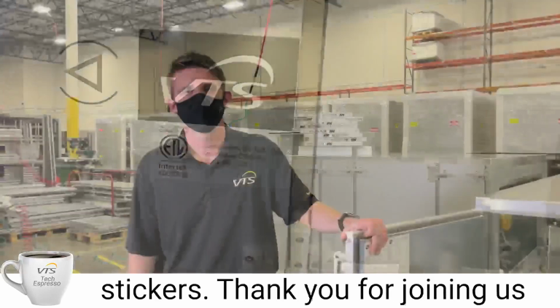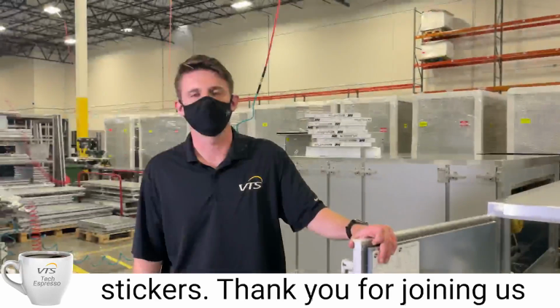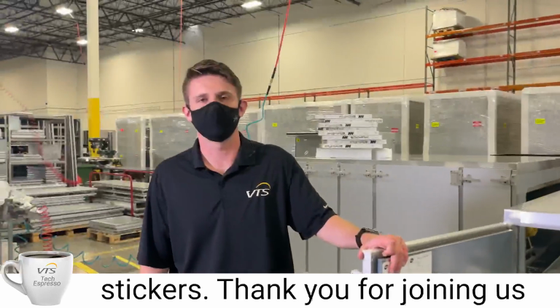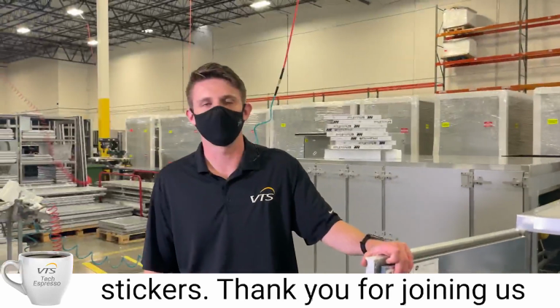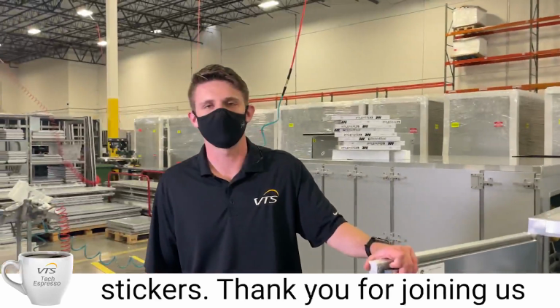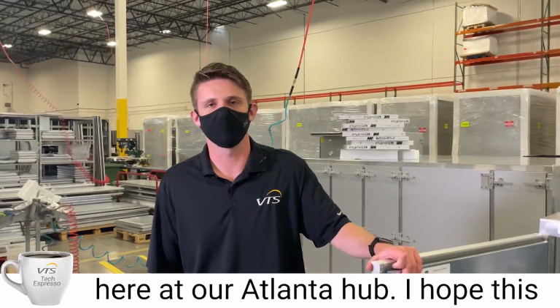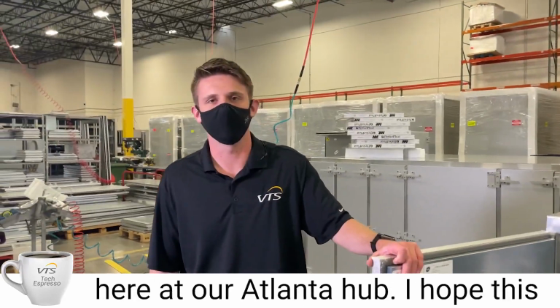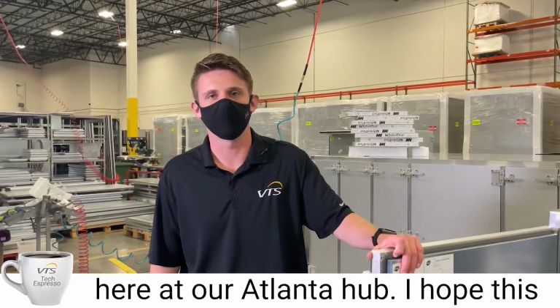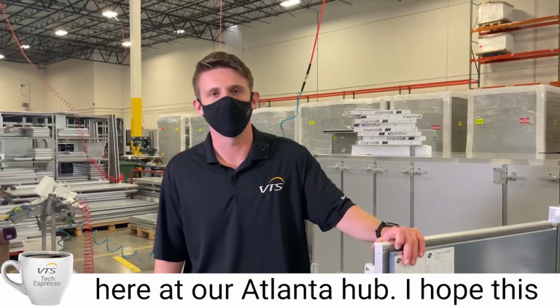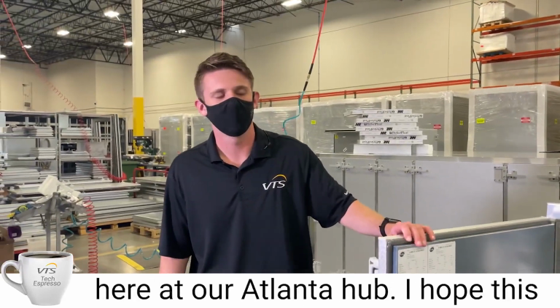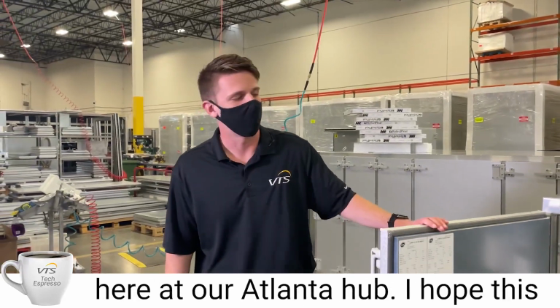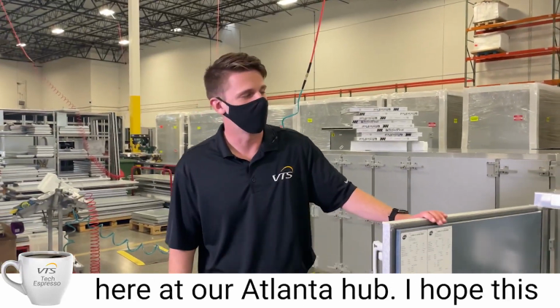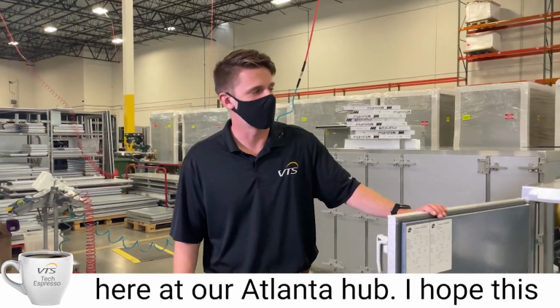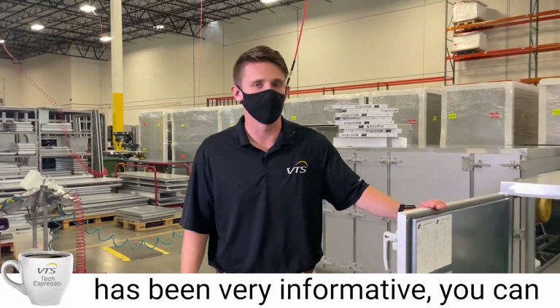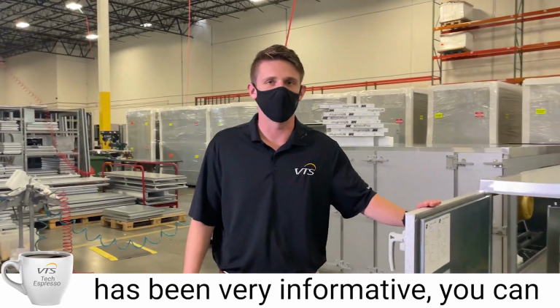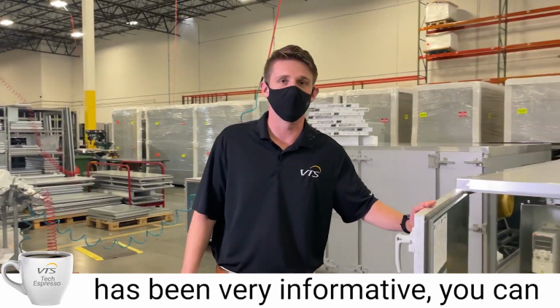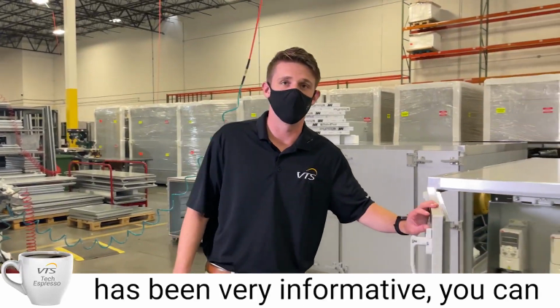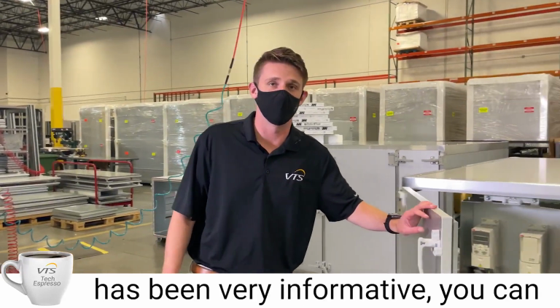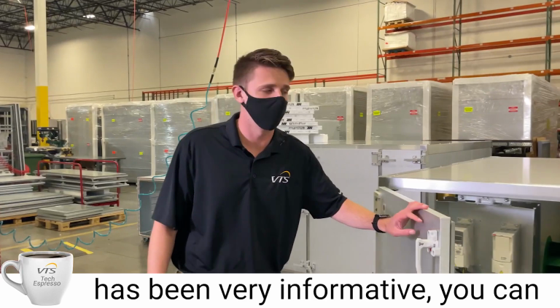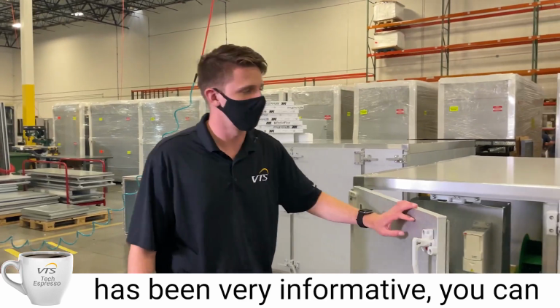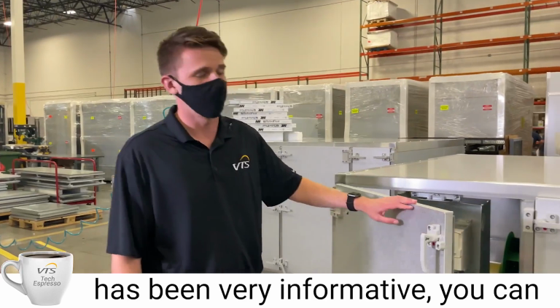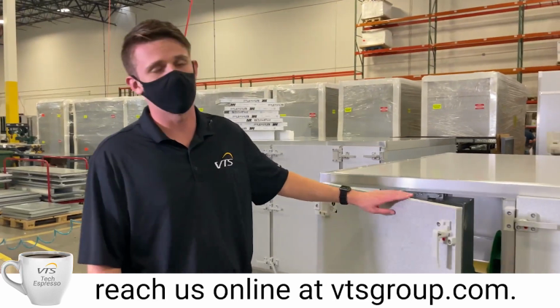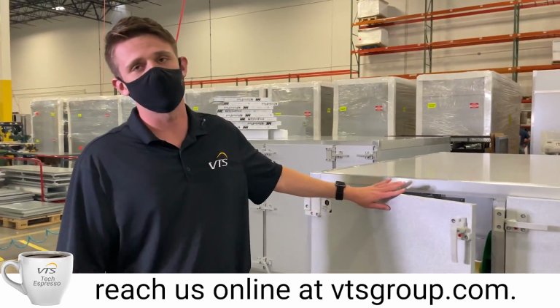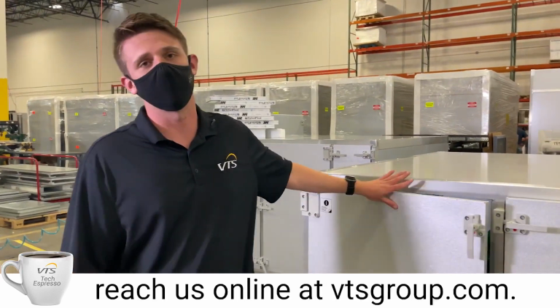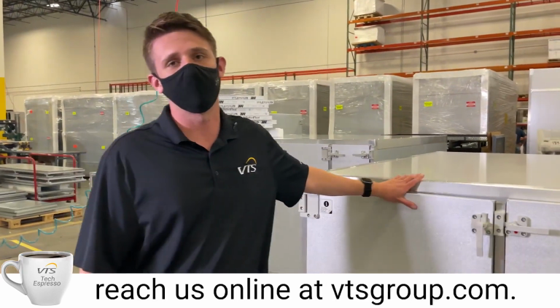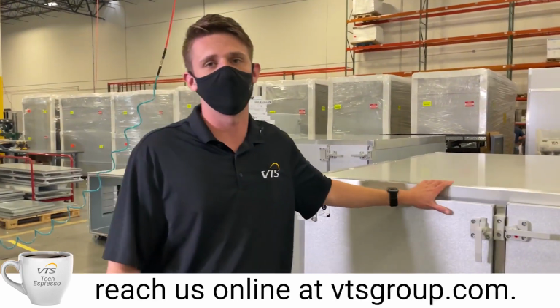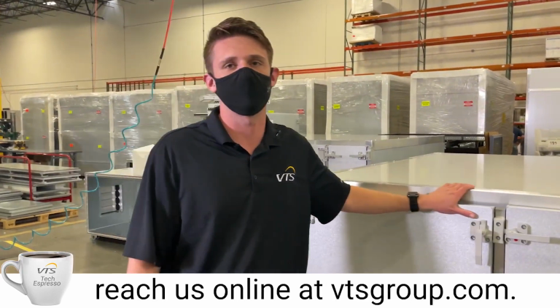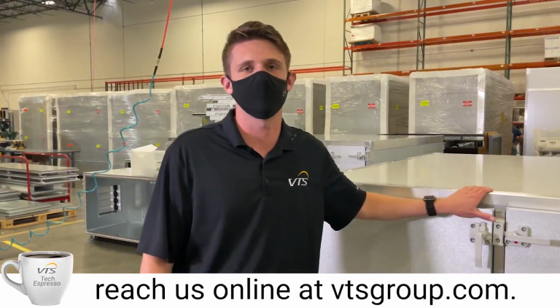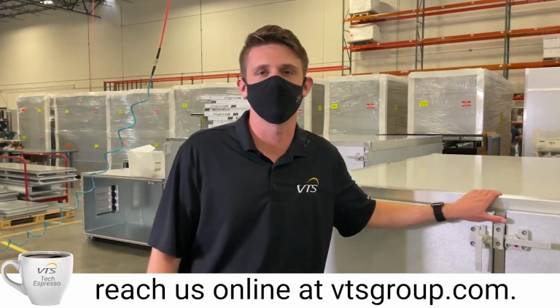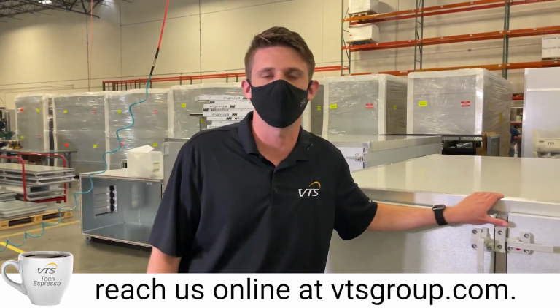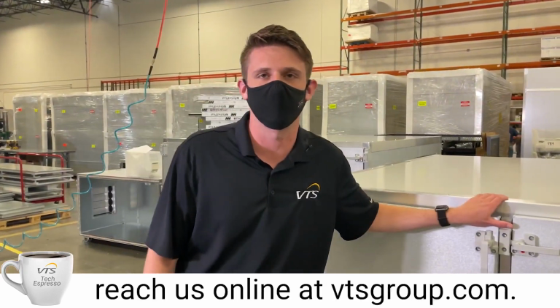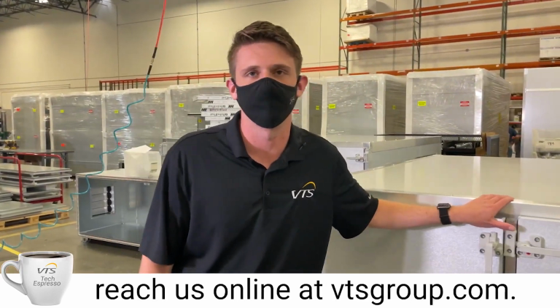Thank you for joining us here at our Atlanta hub. I hope this has been very helpful and informative. You can reach us online at btsgroup.com.